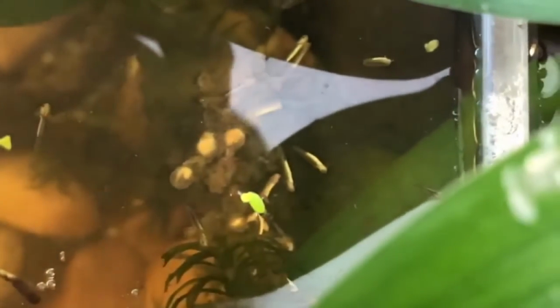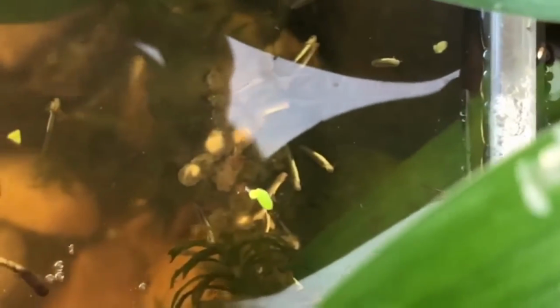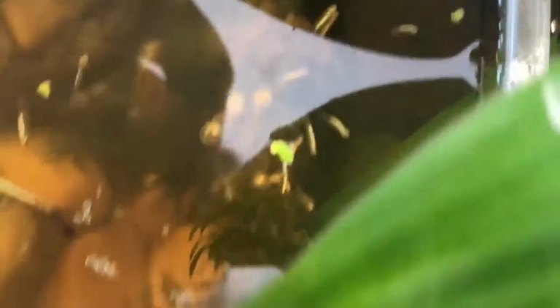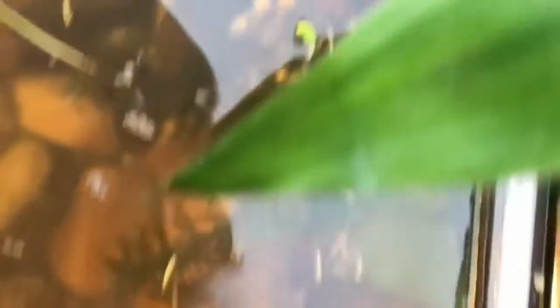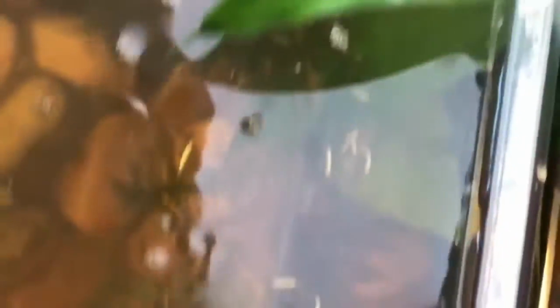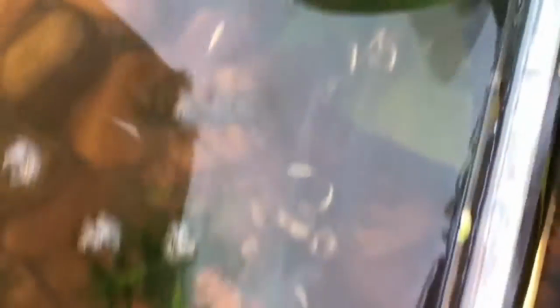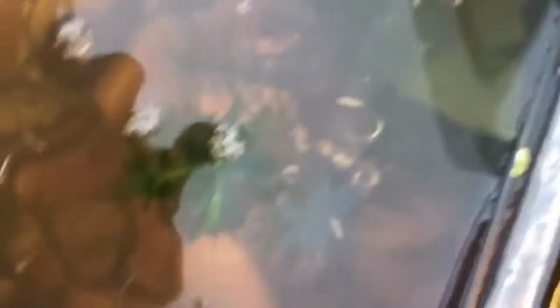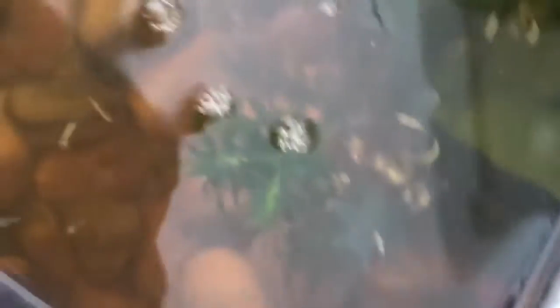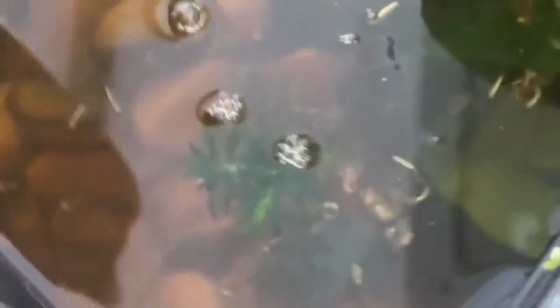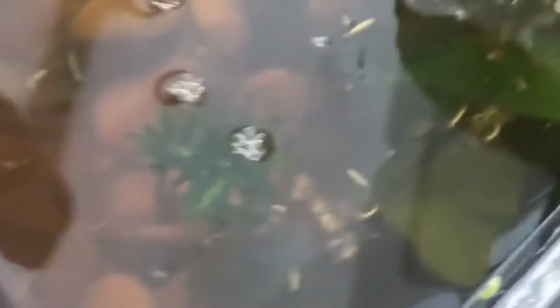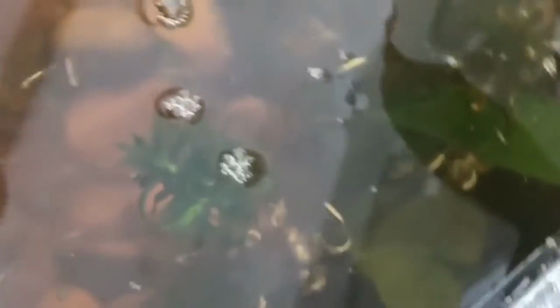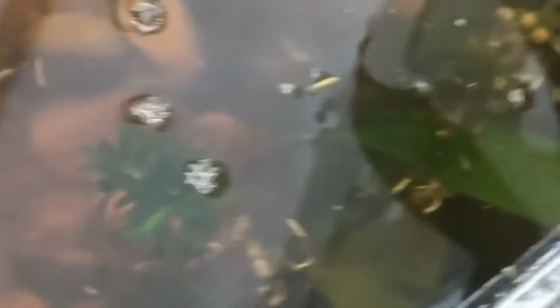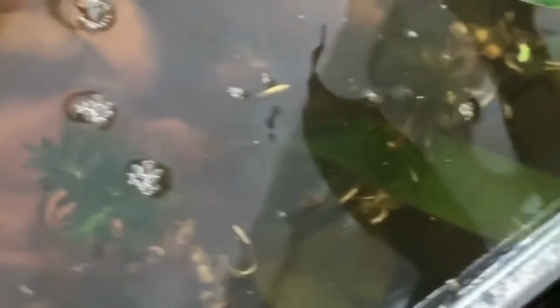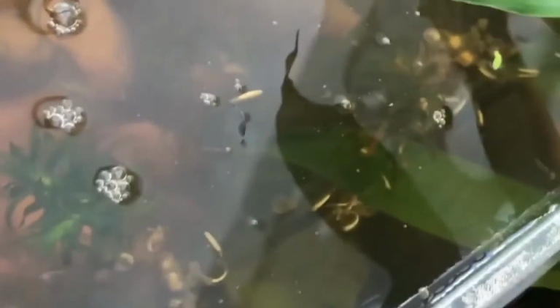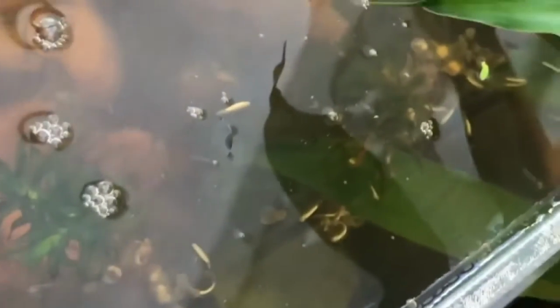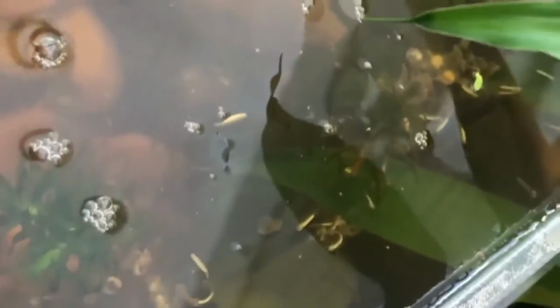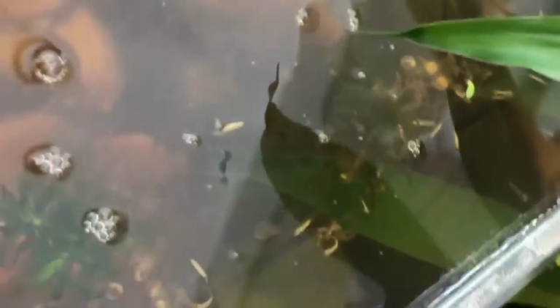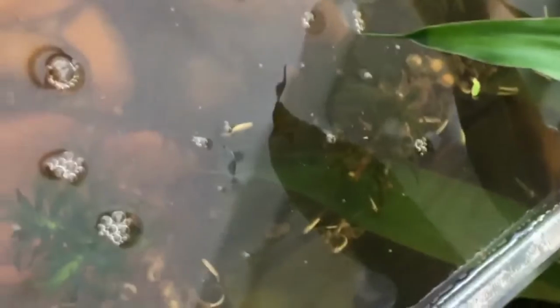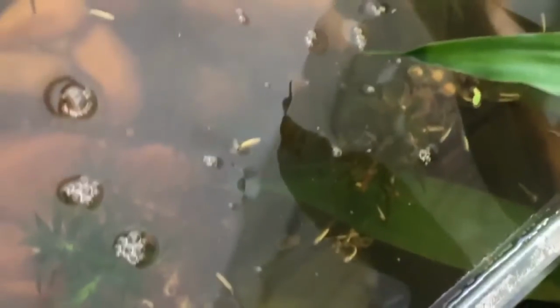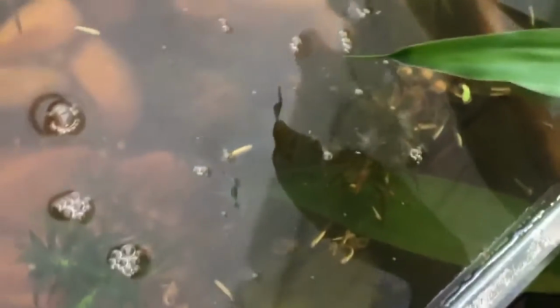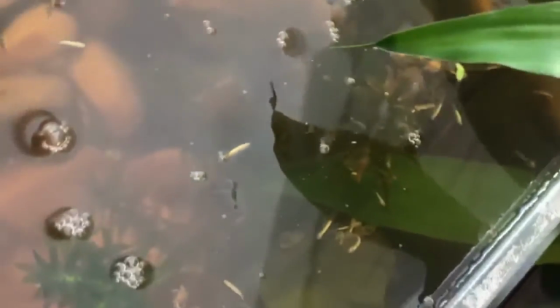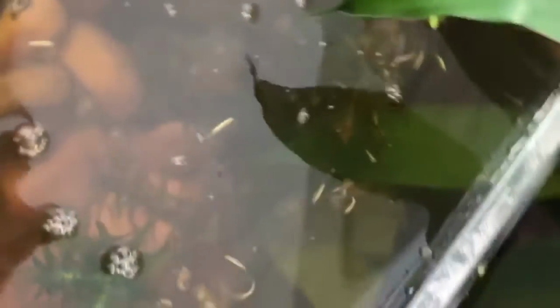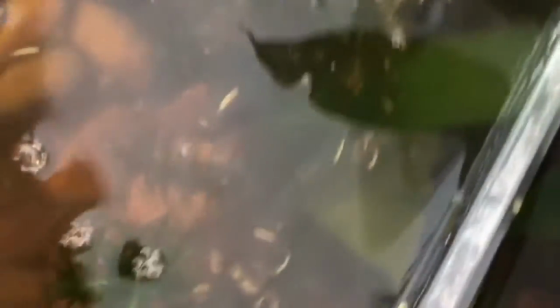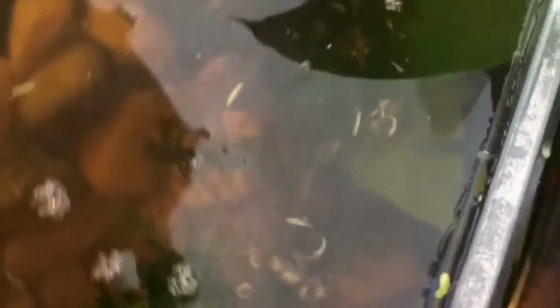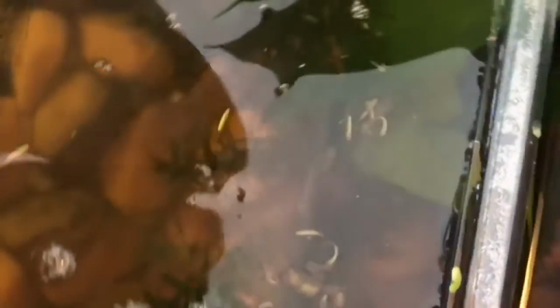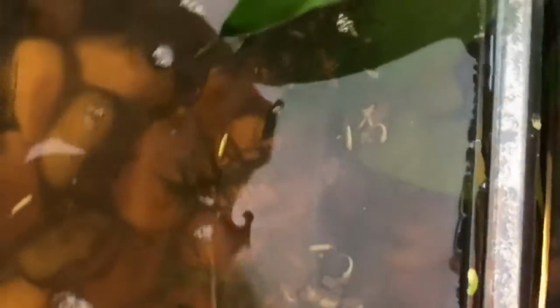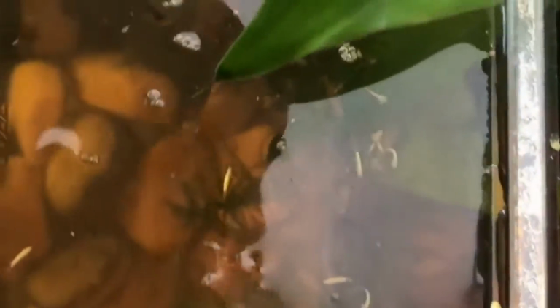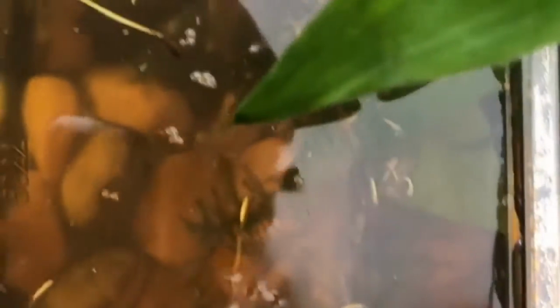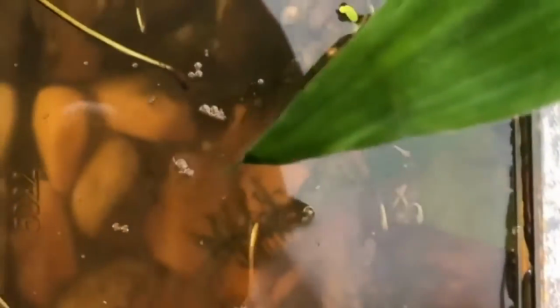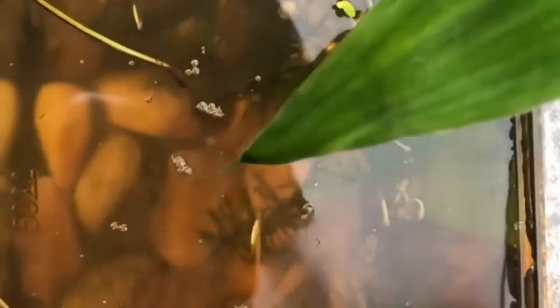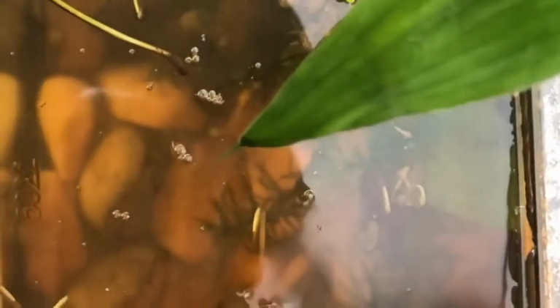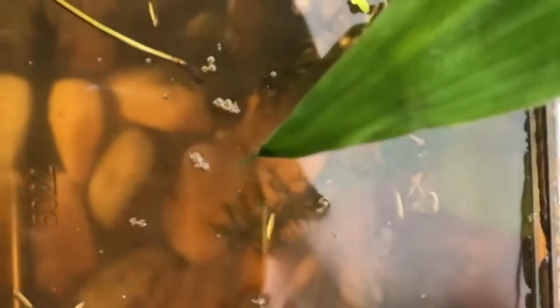Super cool to see these guys grow. I'm going to do a quick jump cut and show you their new tank.